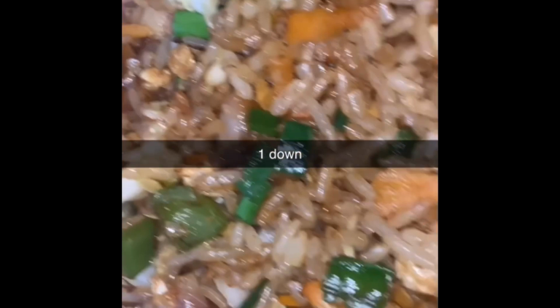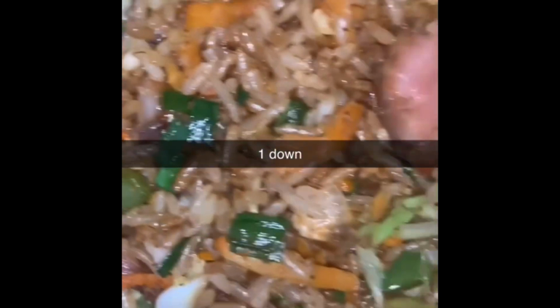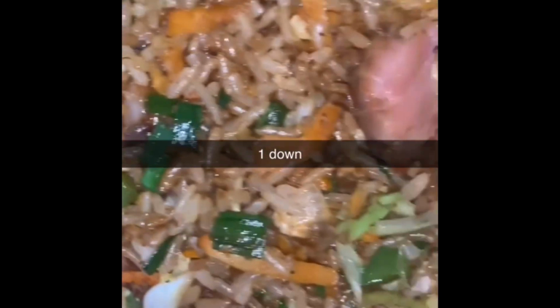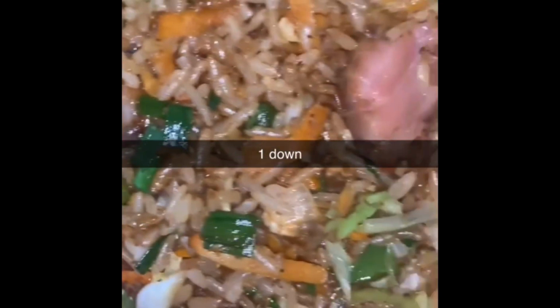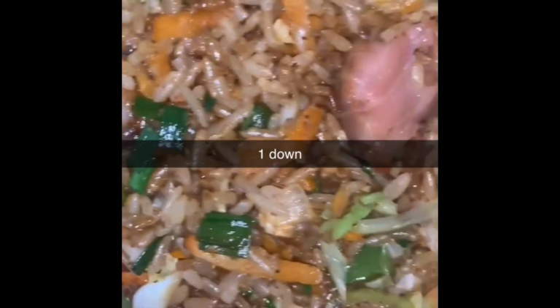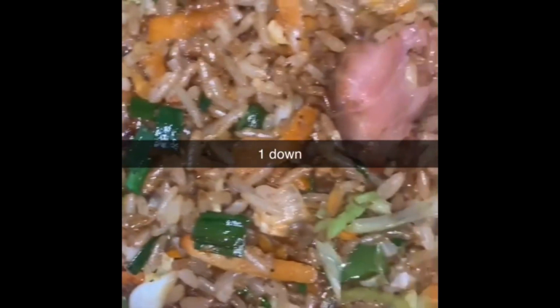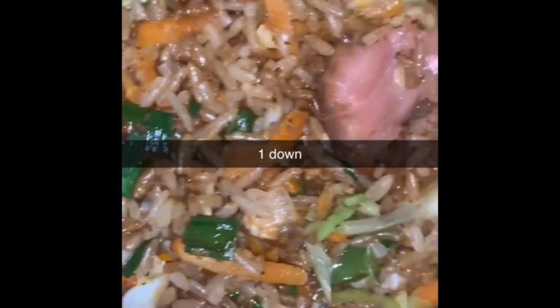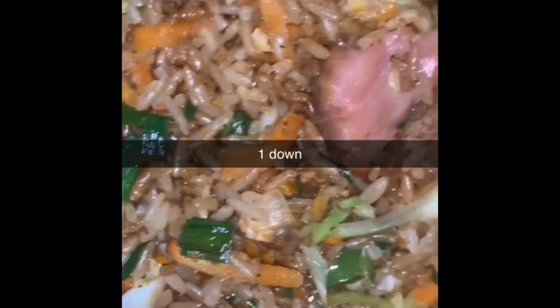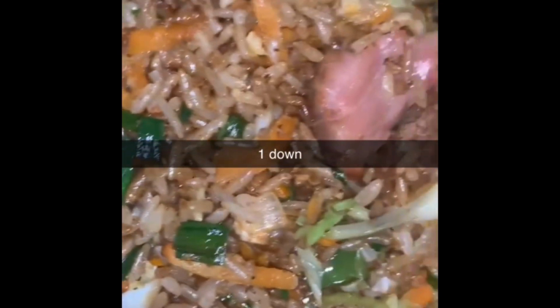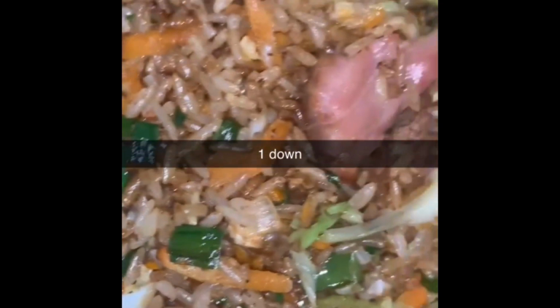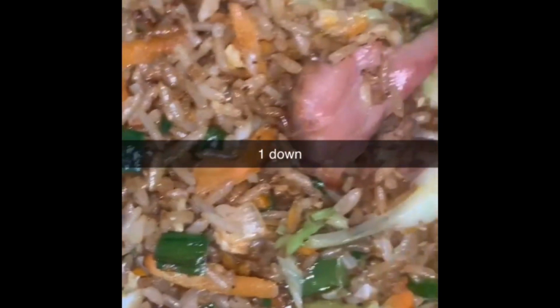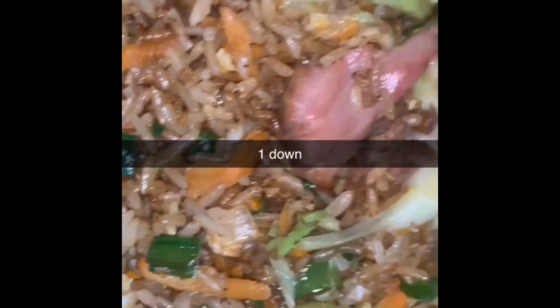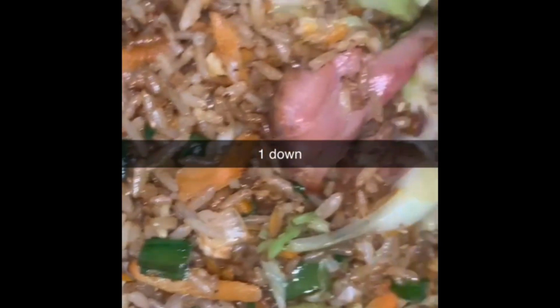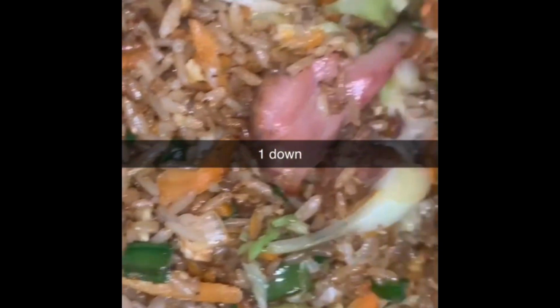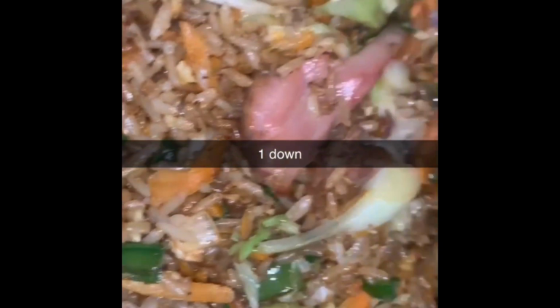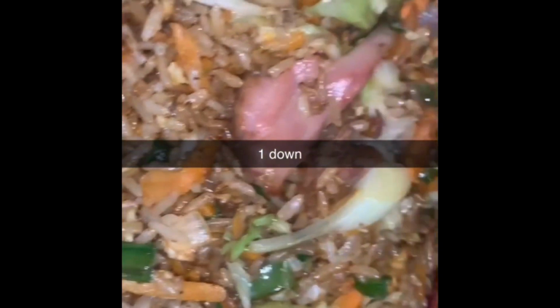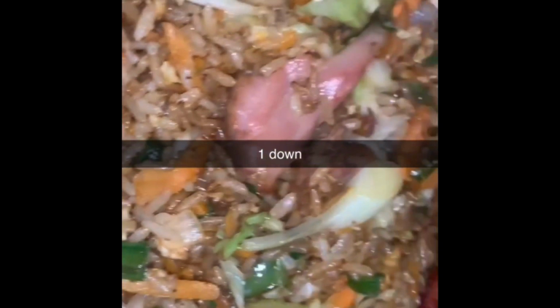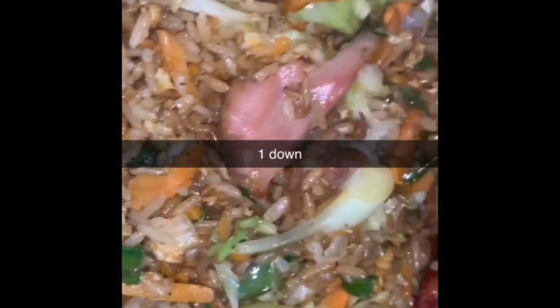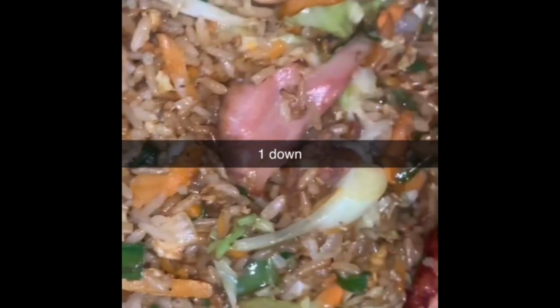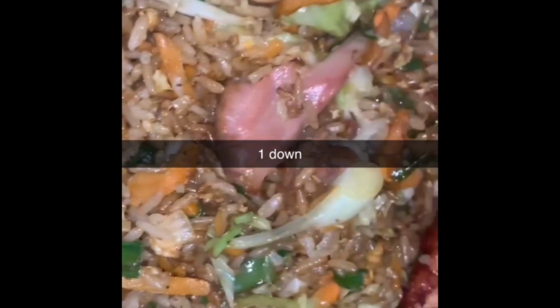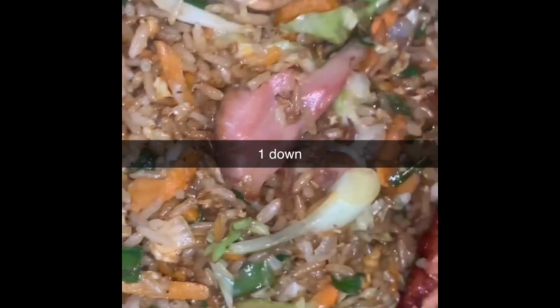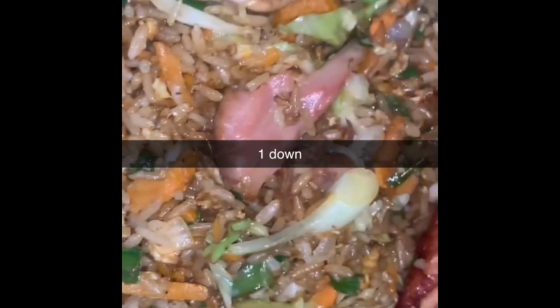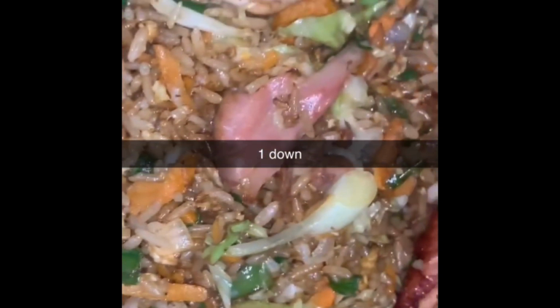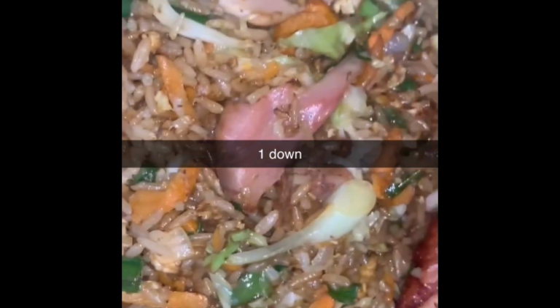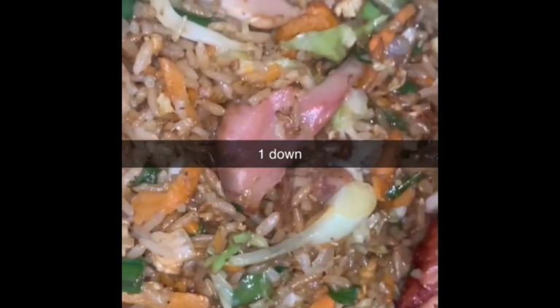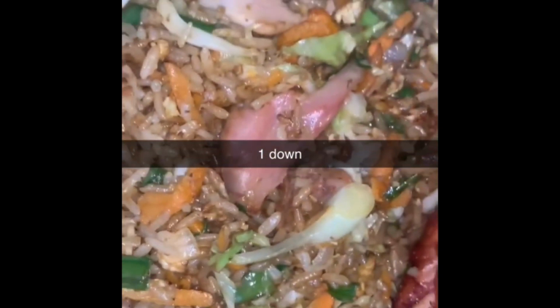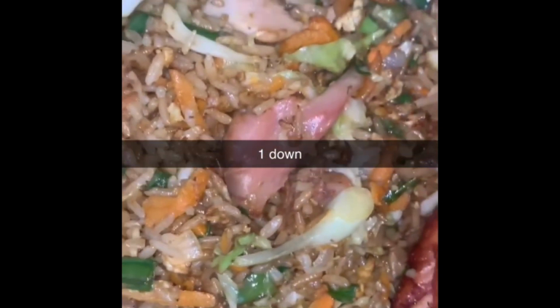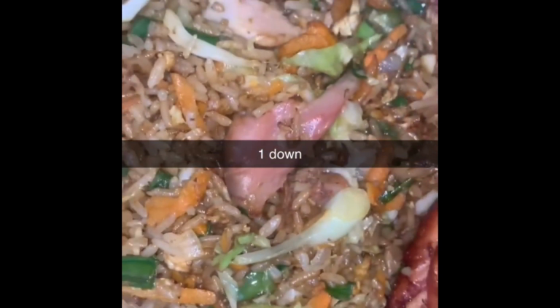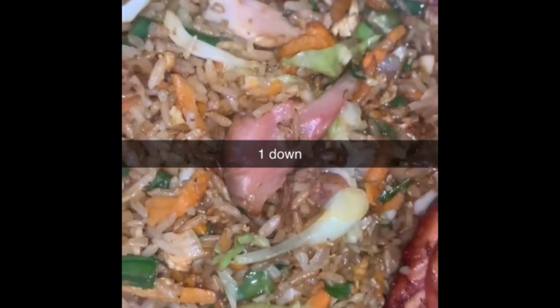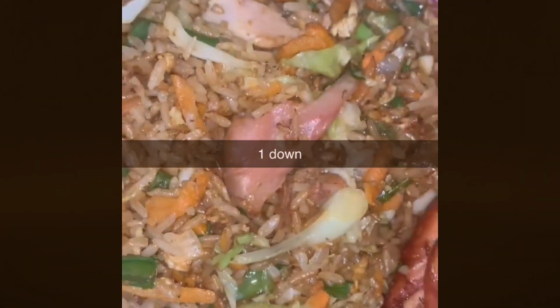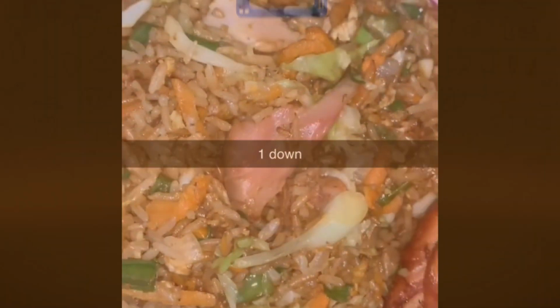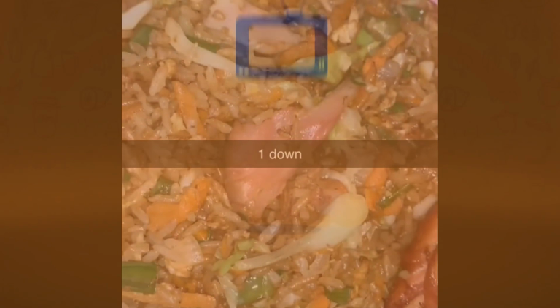Hi guys, welcome back to my YouTube channel. Today we are making homemade chicken fried rice.